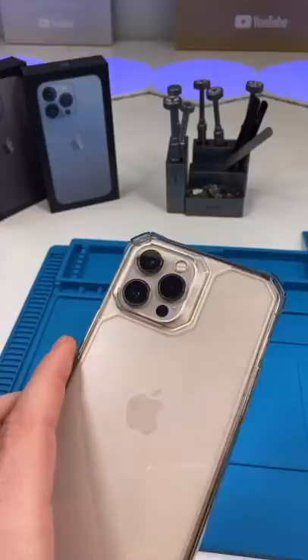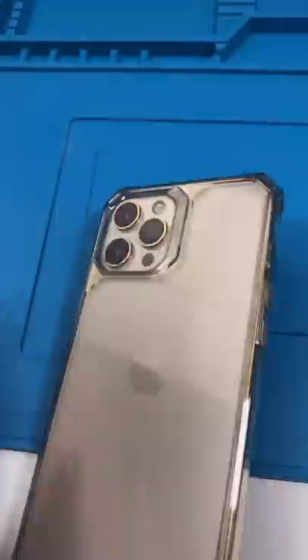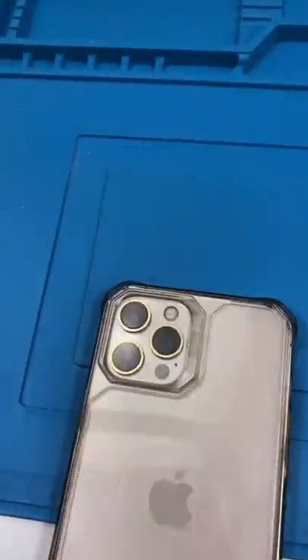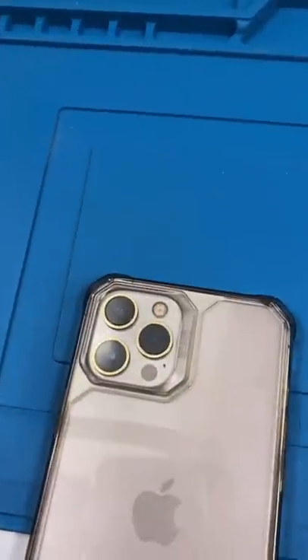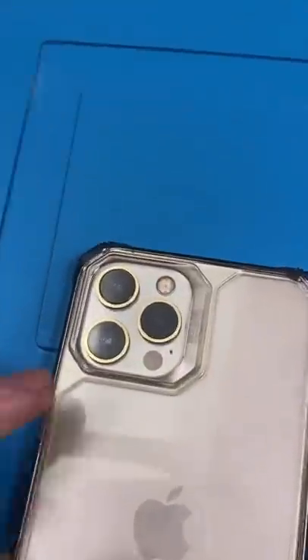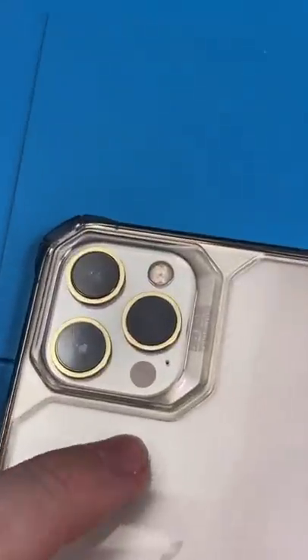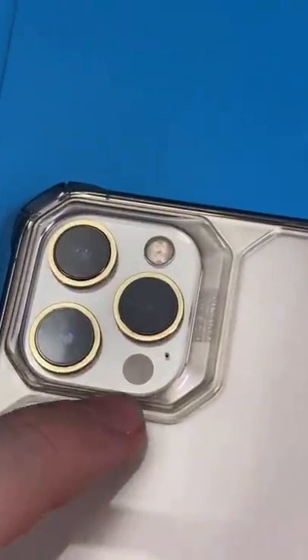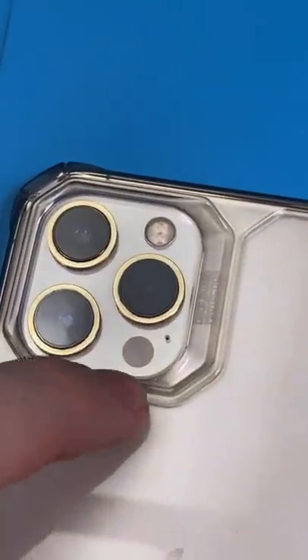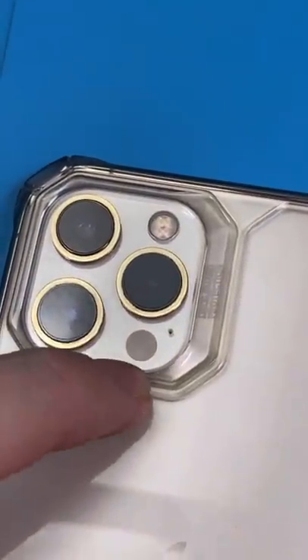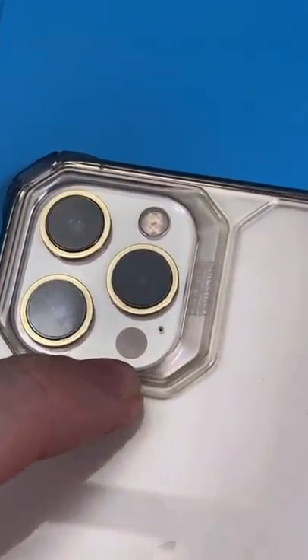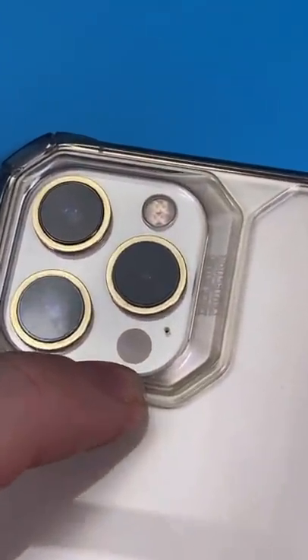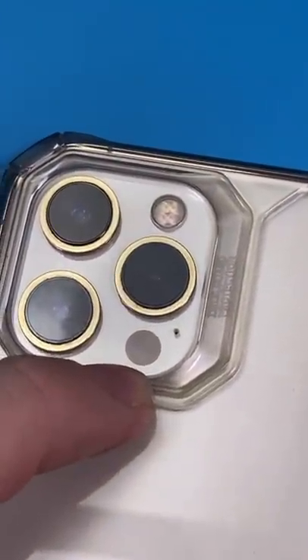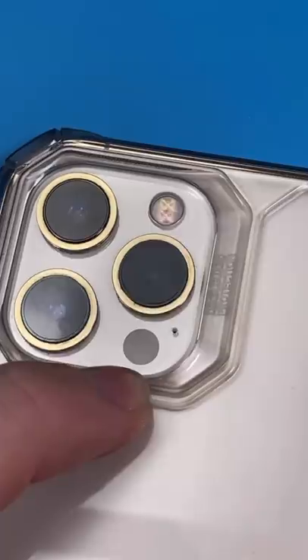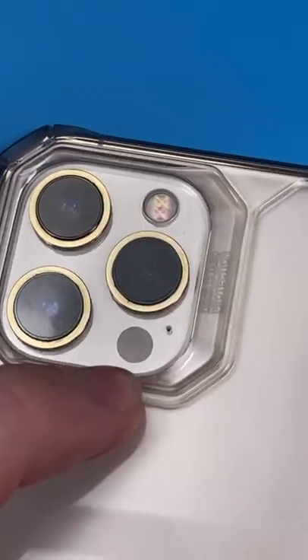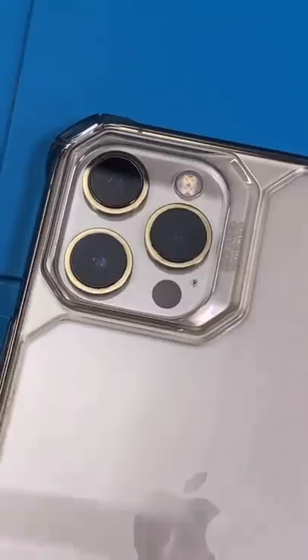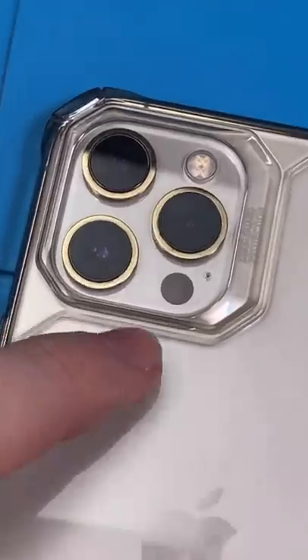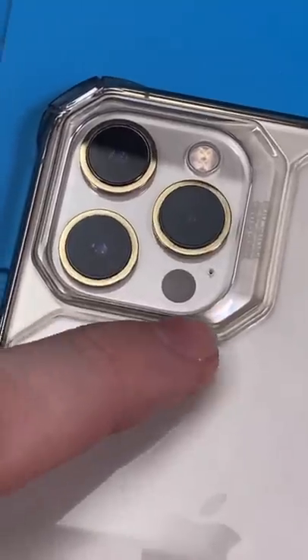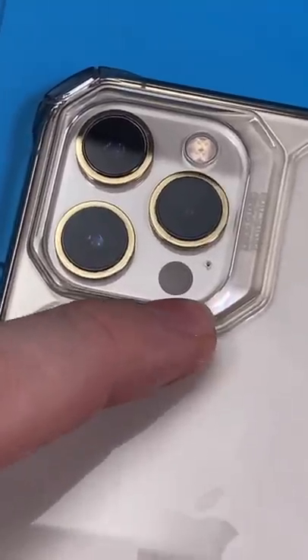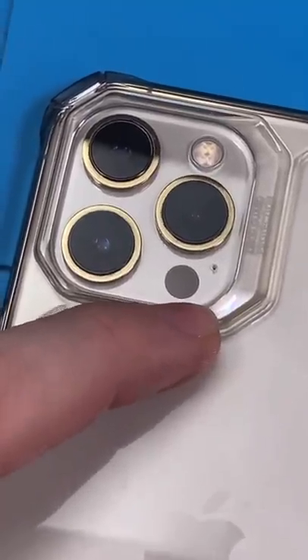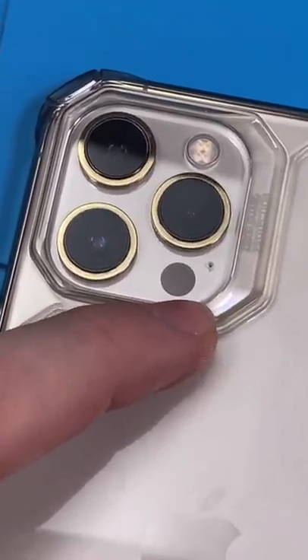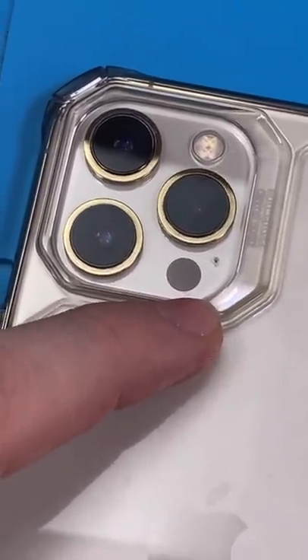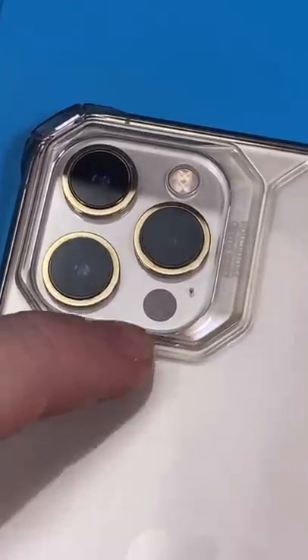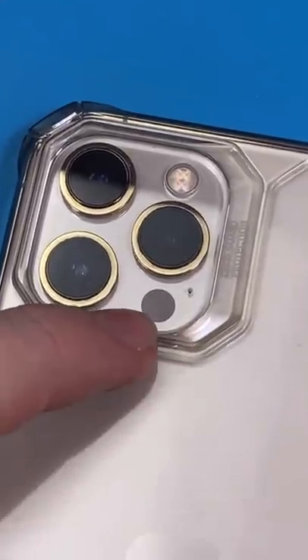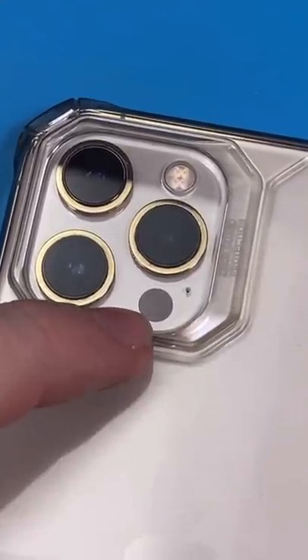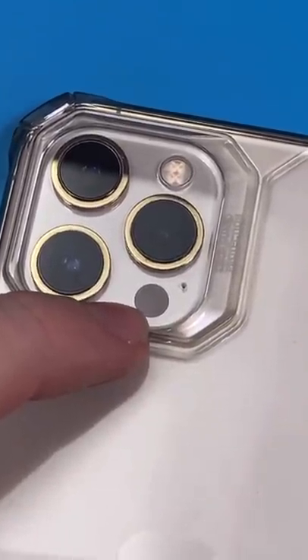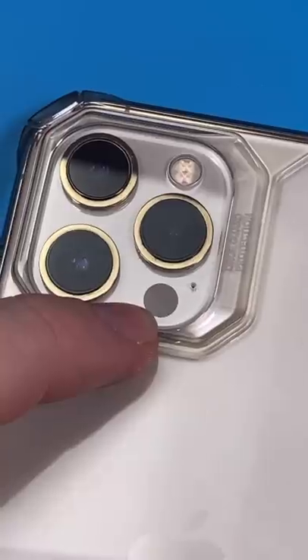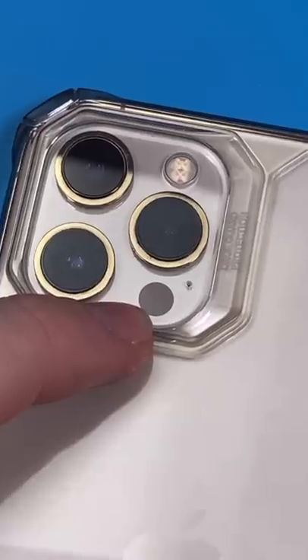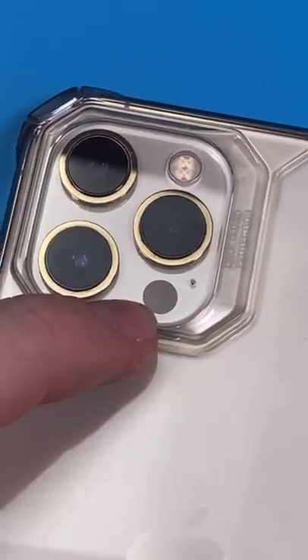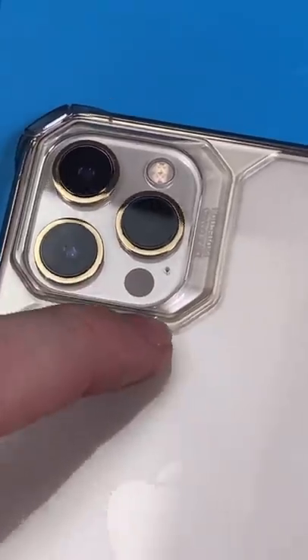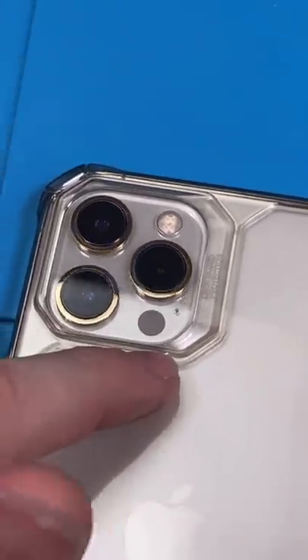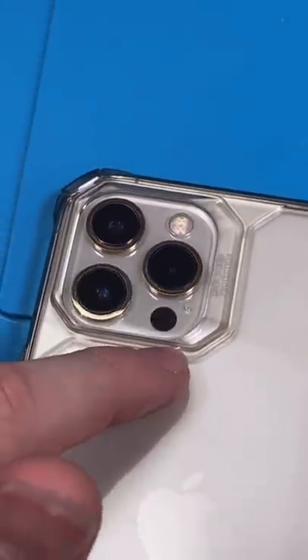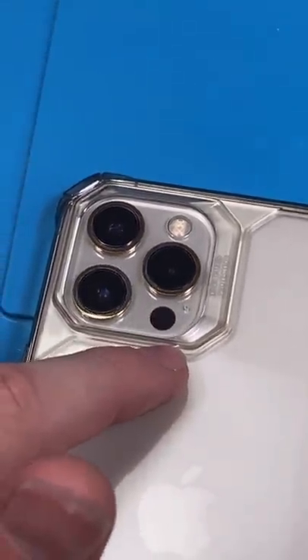Most people go their whole life without knowing what this black dot is. It's not there for show — it's called a LiDAR sensor. Let me show you how it works.